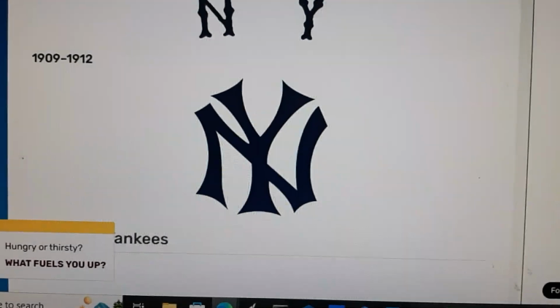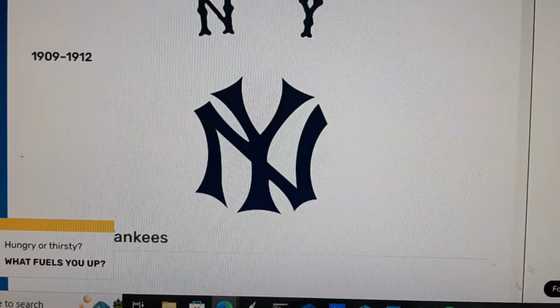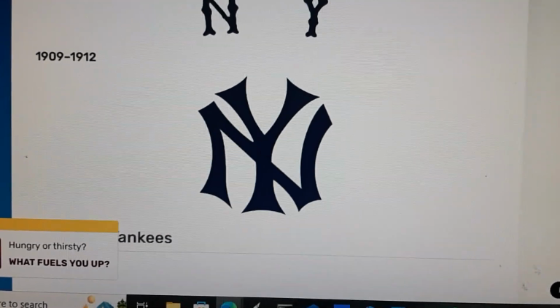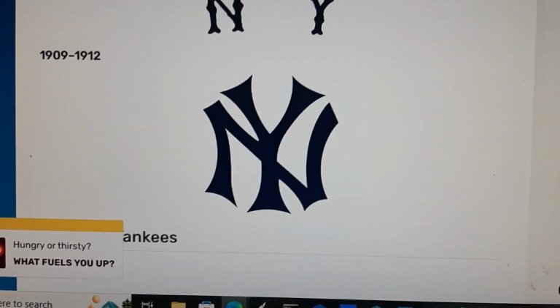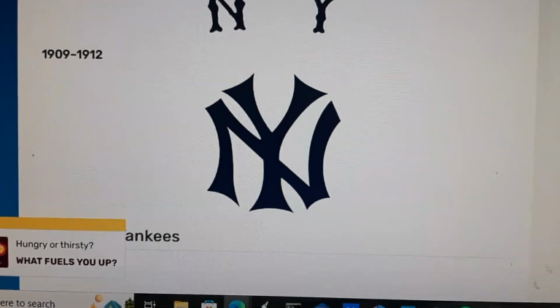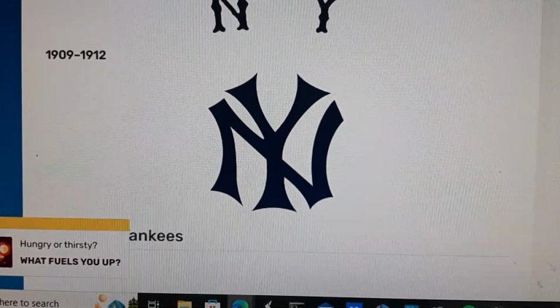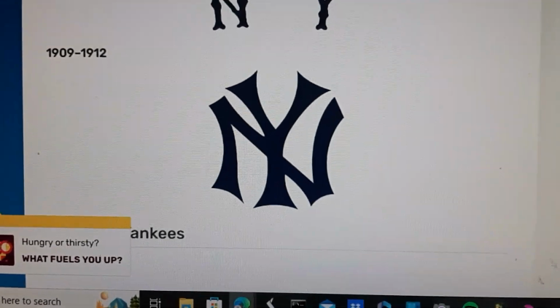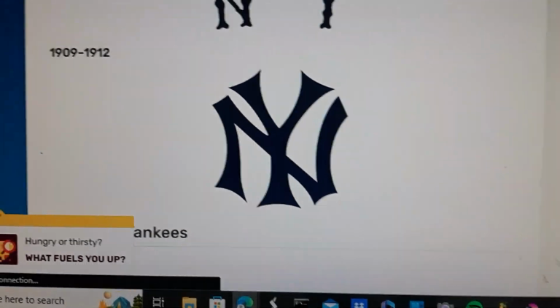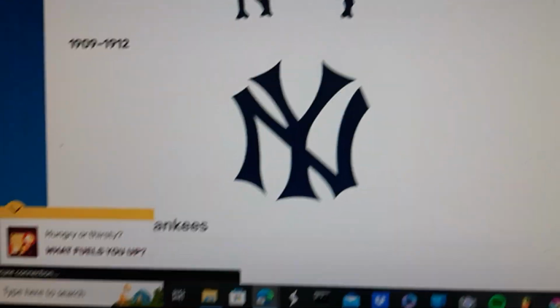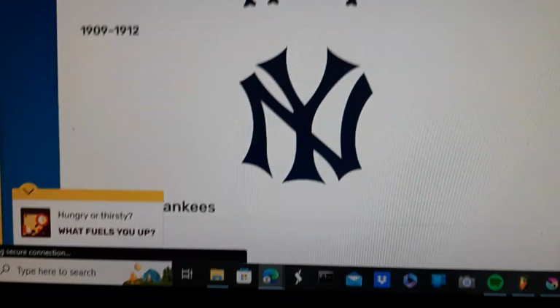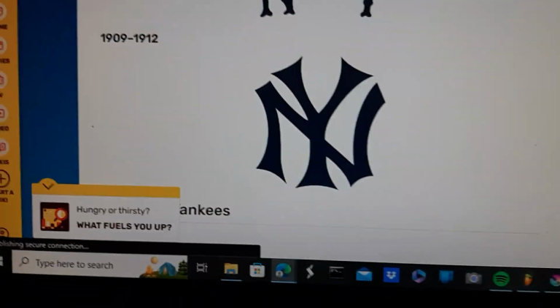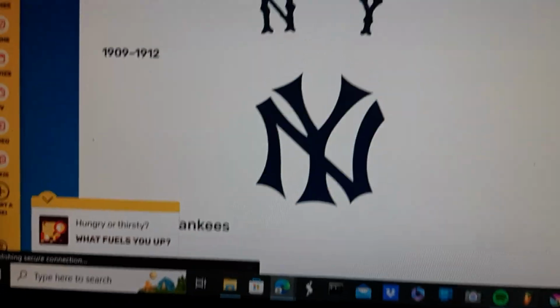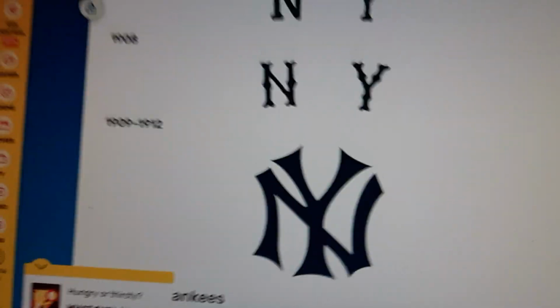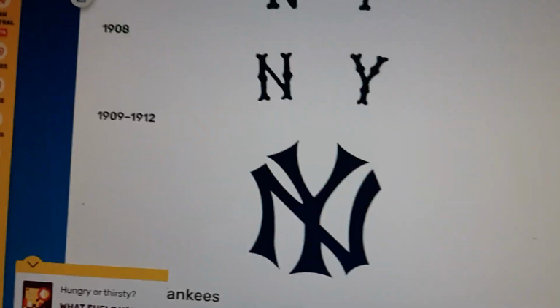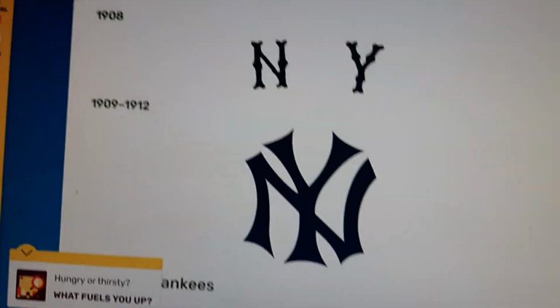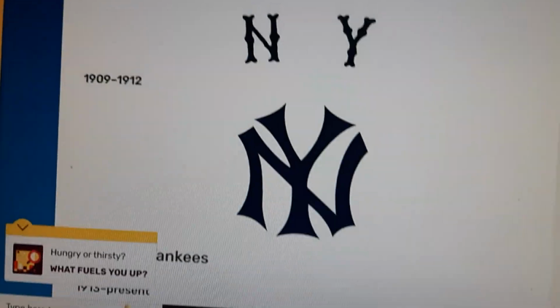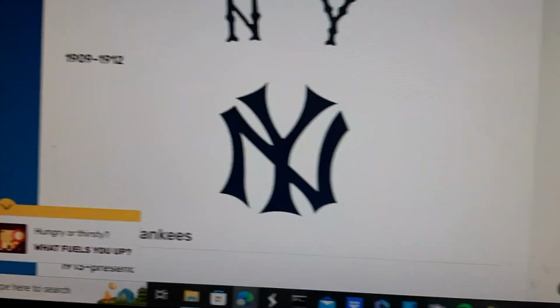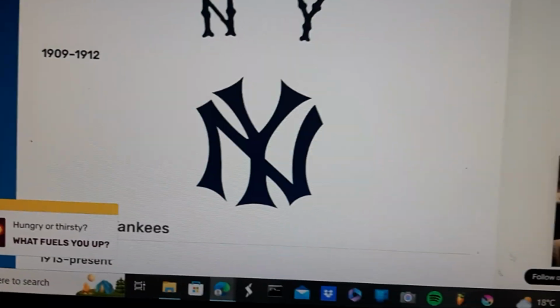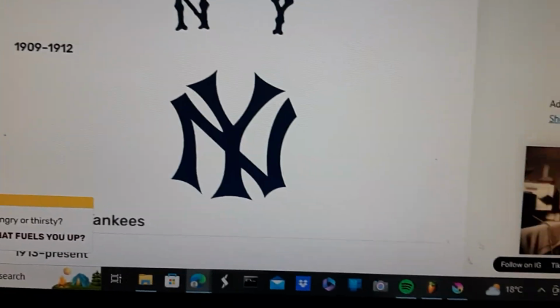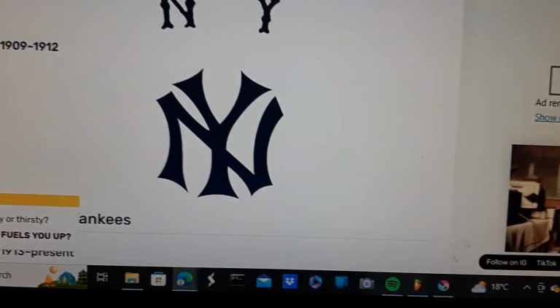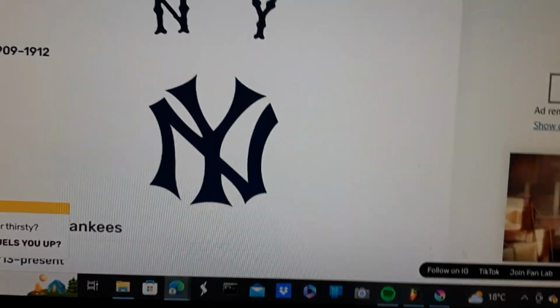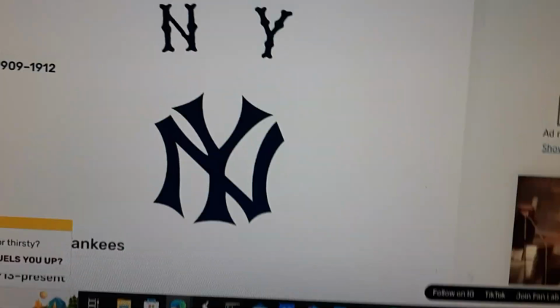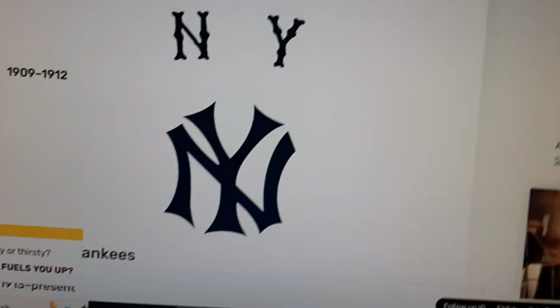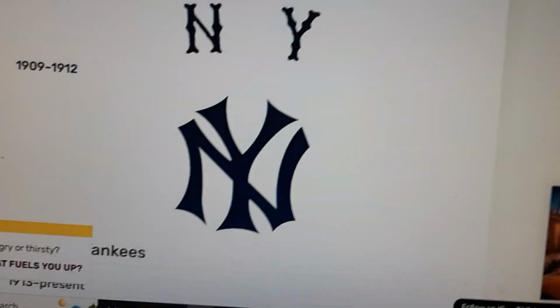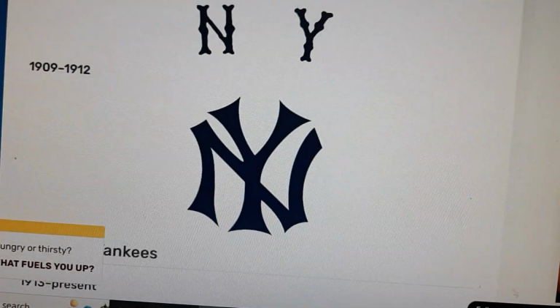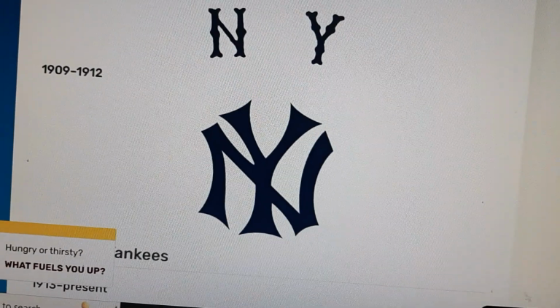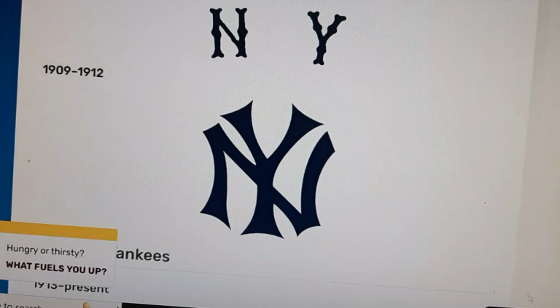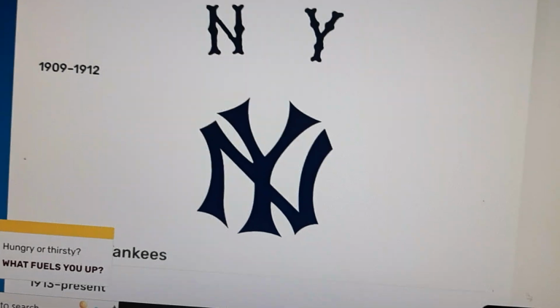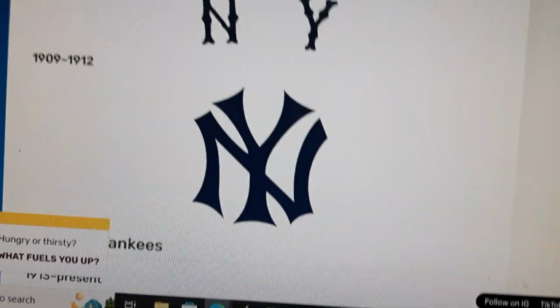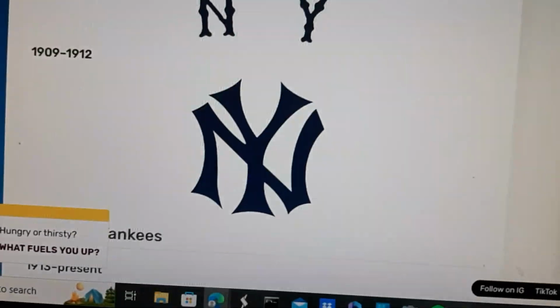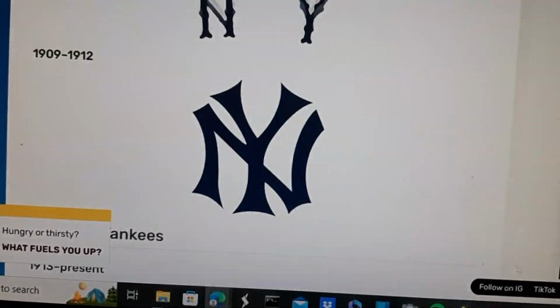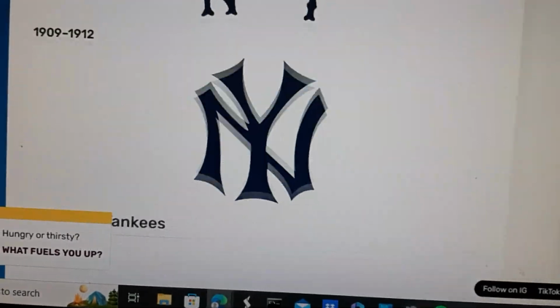1909 to 1912: we have the letter N which is swerving through the letter Y in blue text.